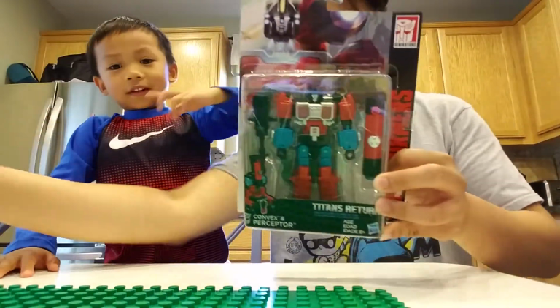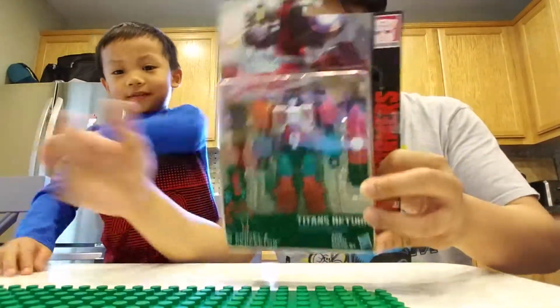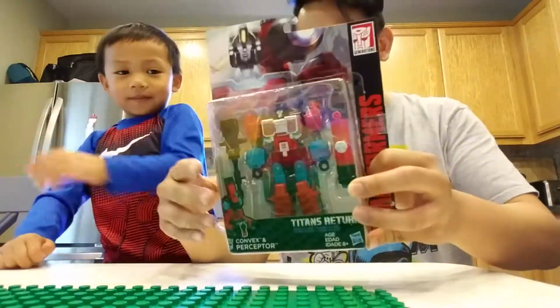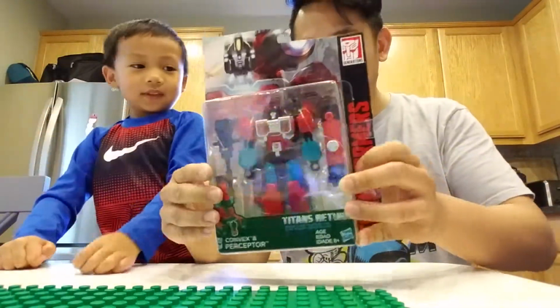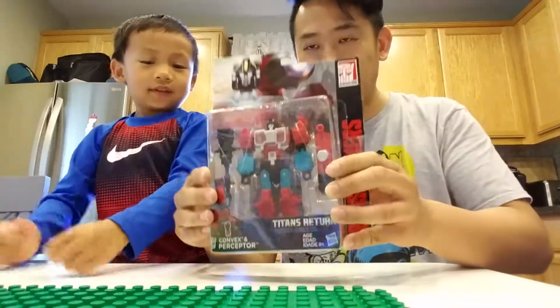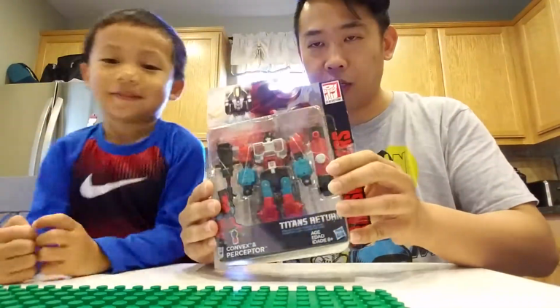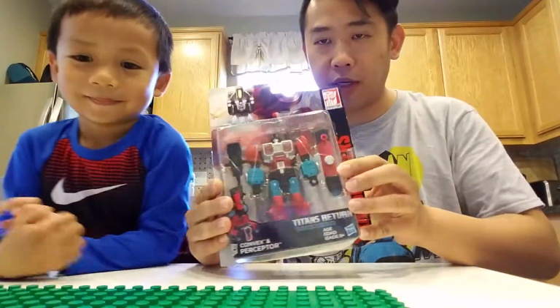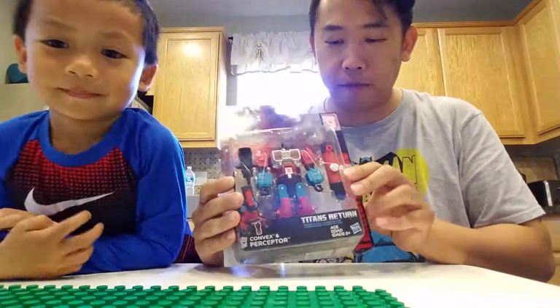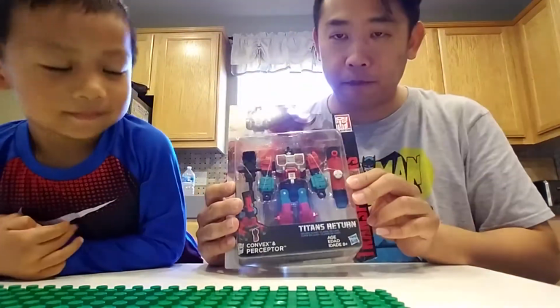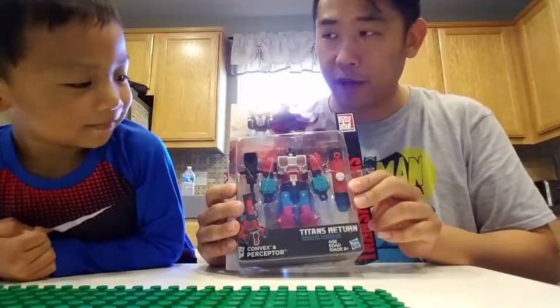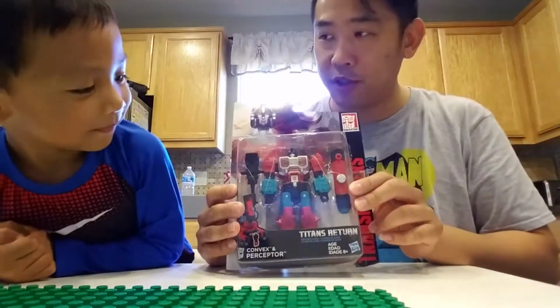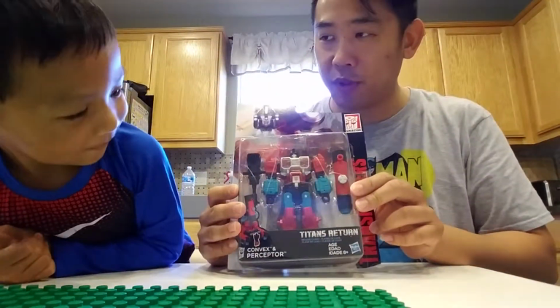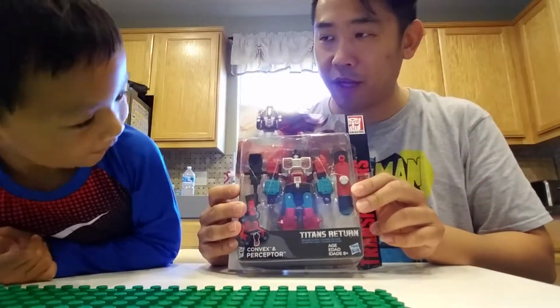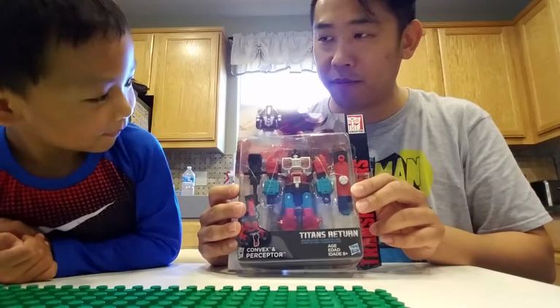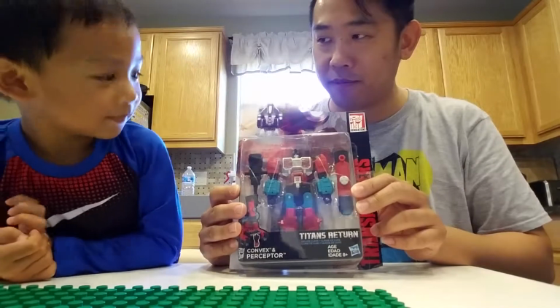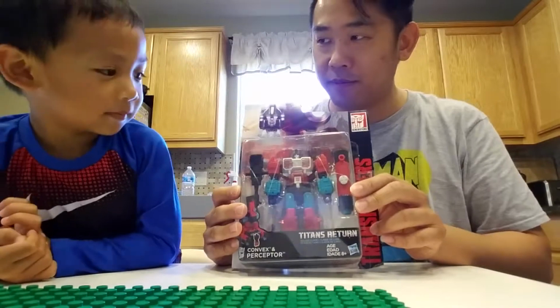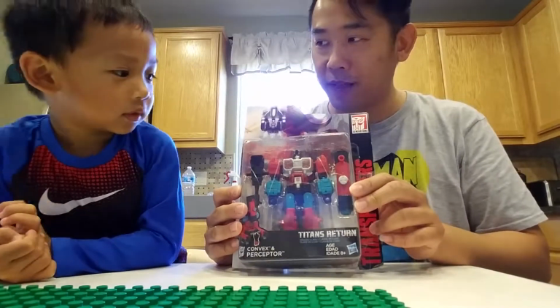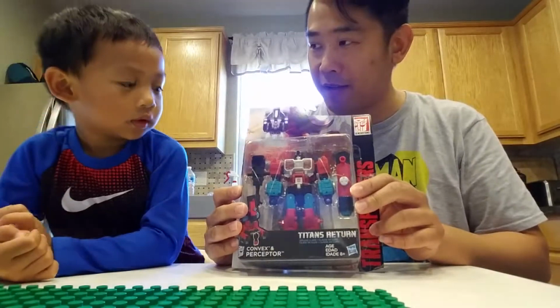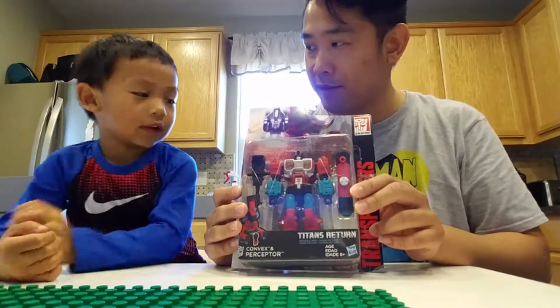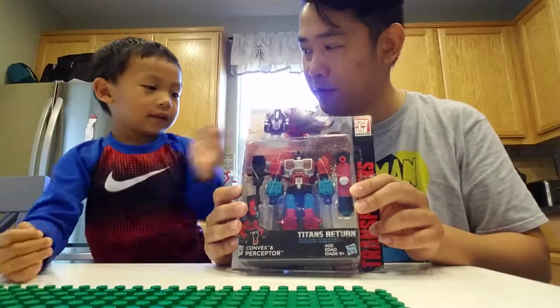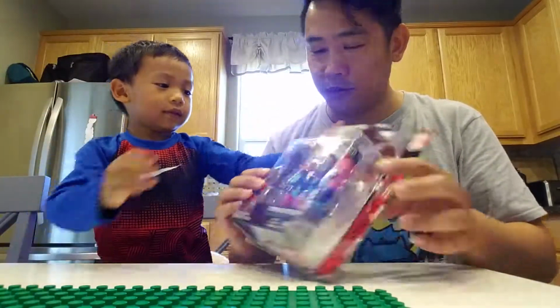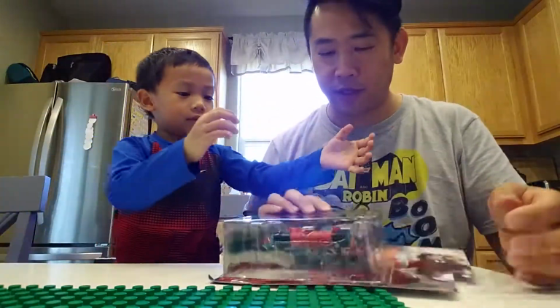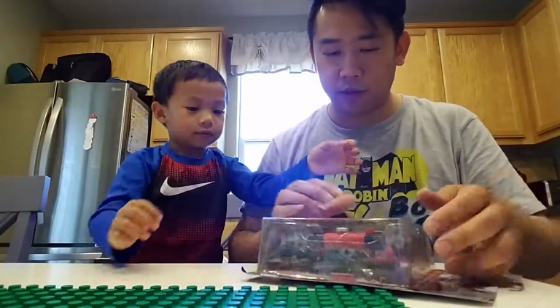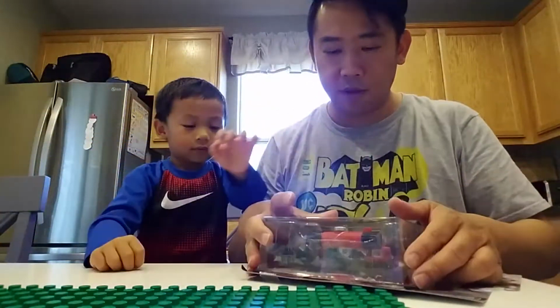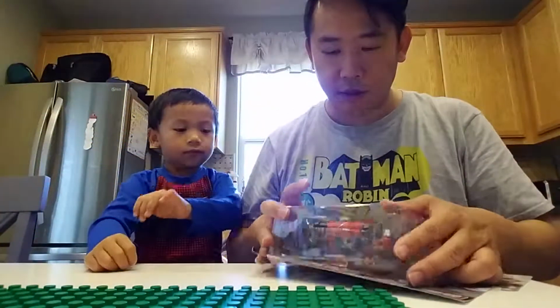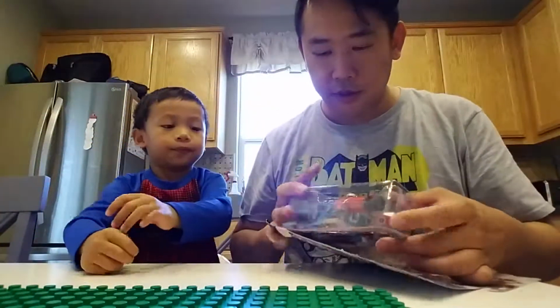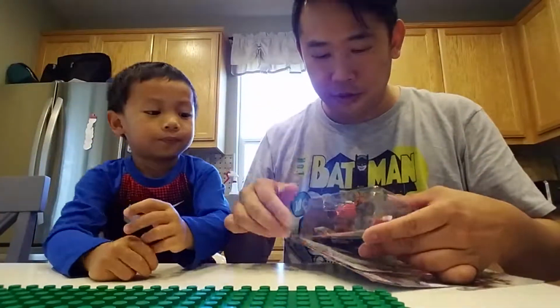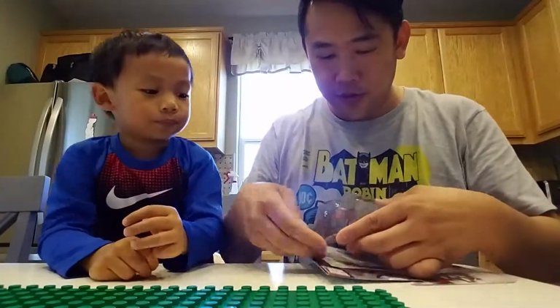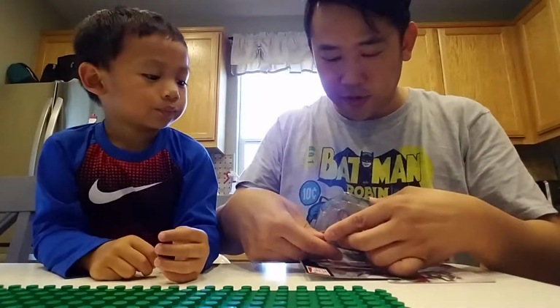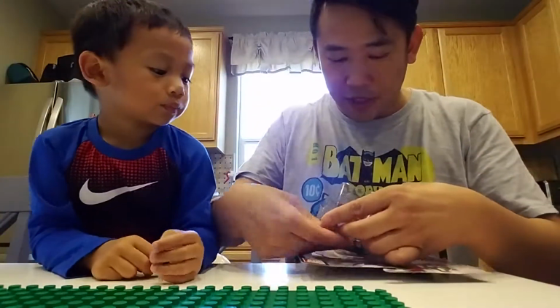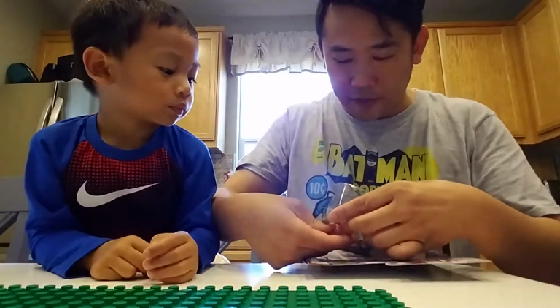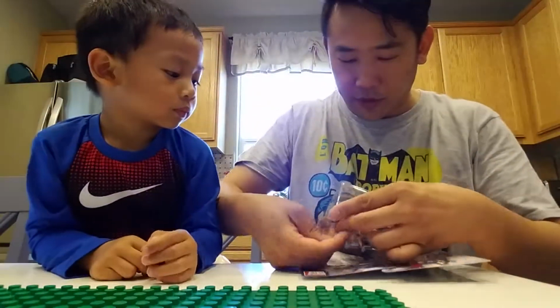First we're going to do the Decepticon right here. Should we open it? Yeah! Let's see. So this is the scientific one.